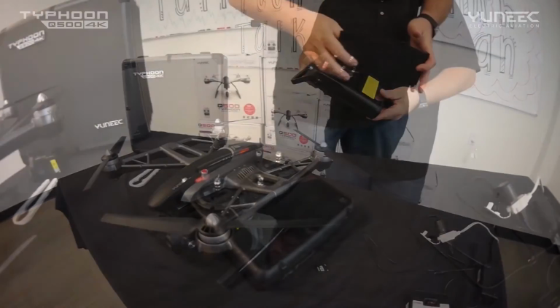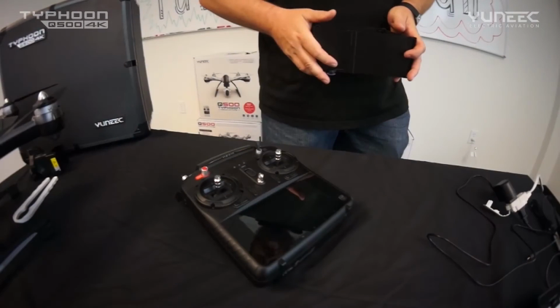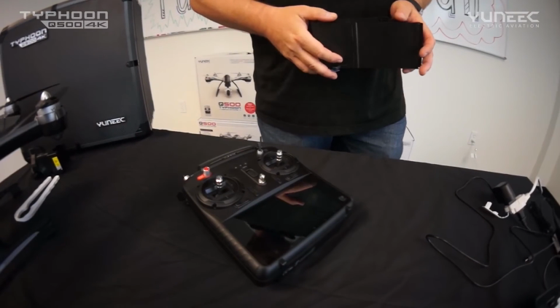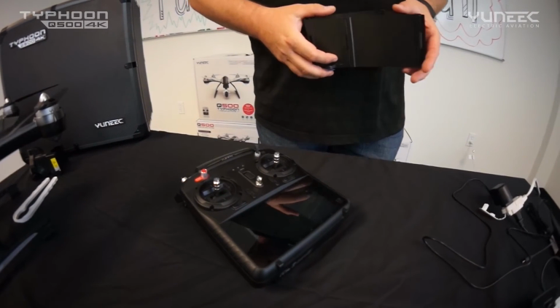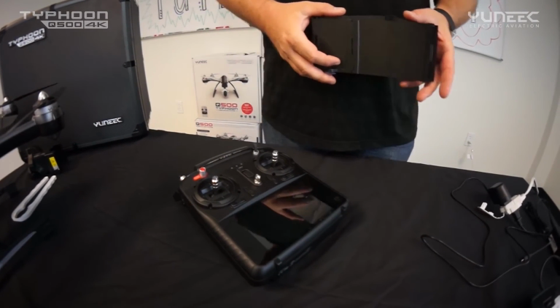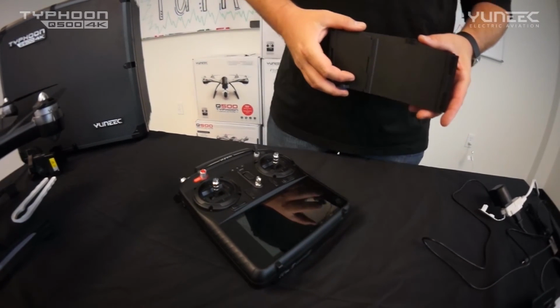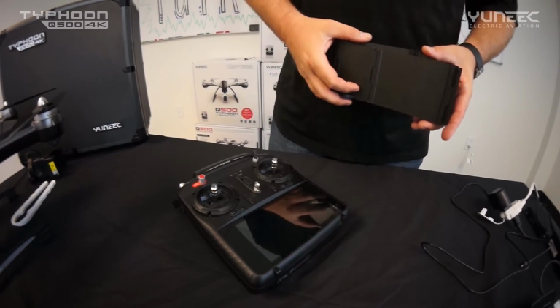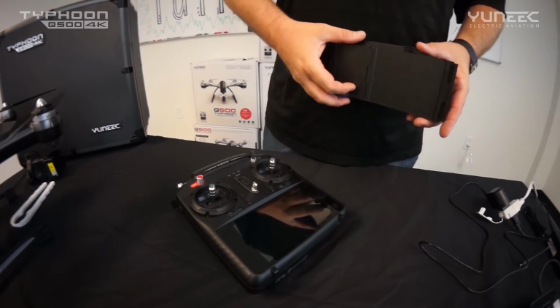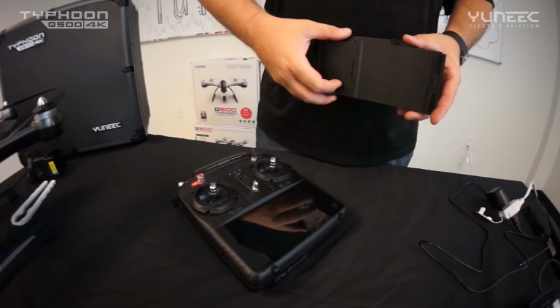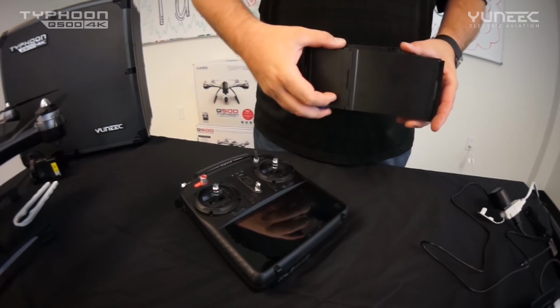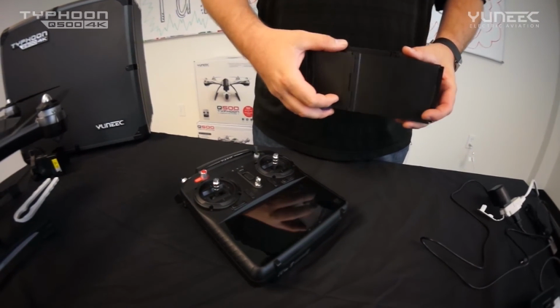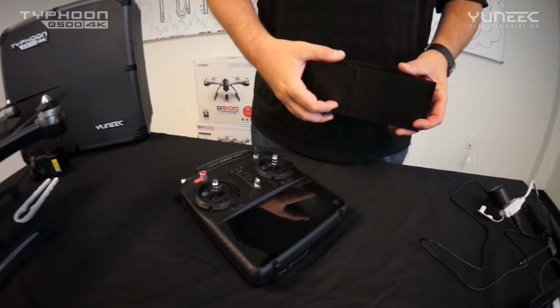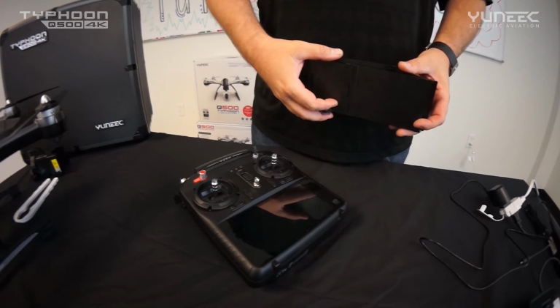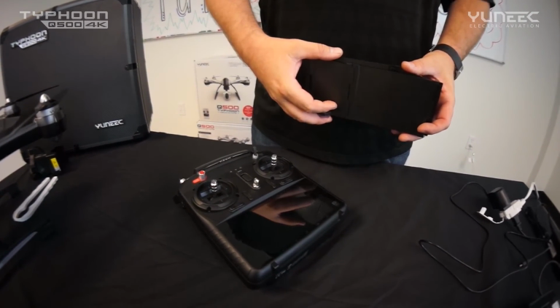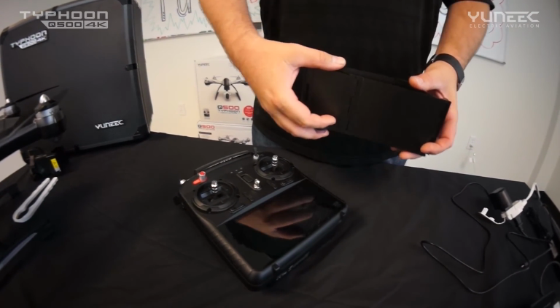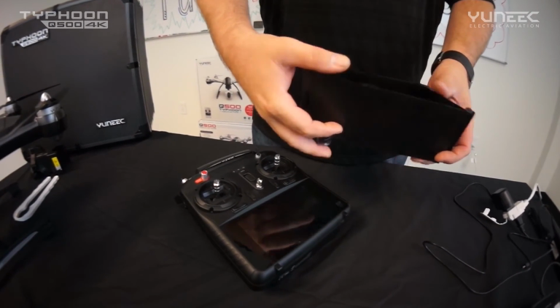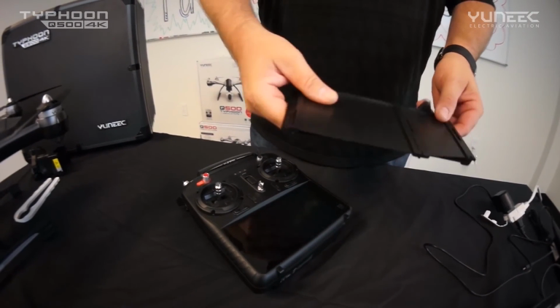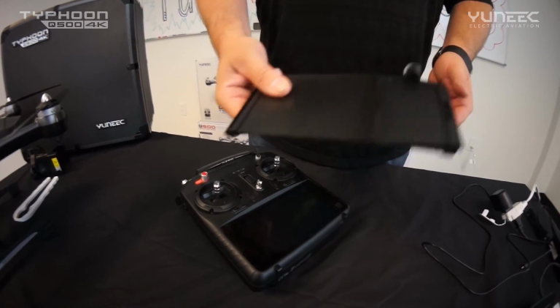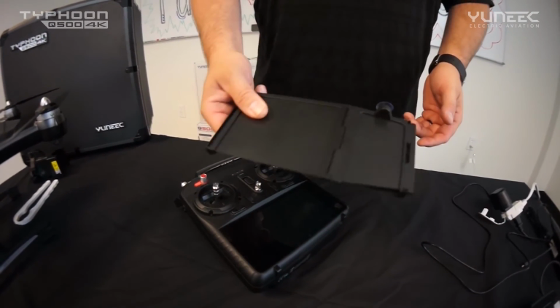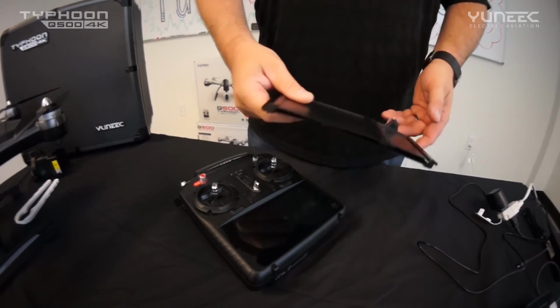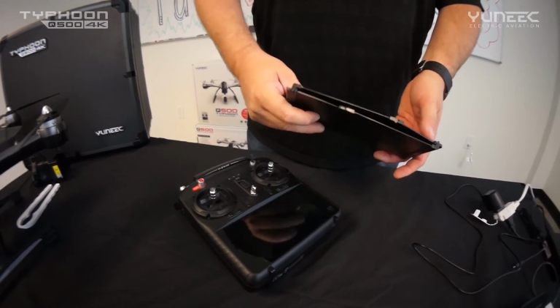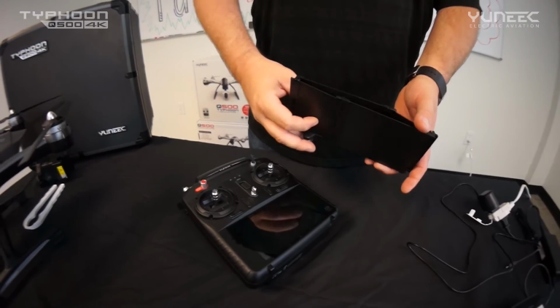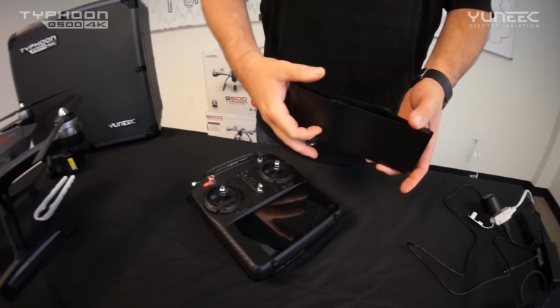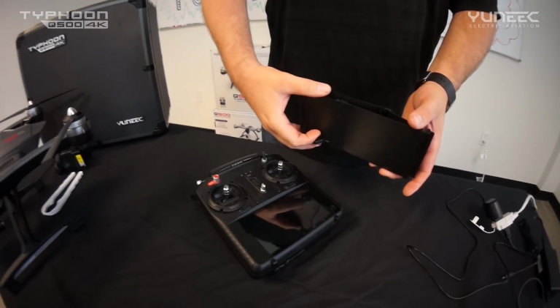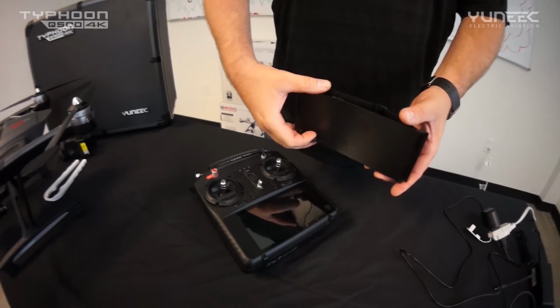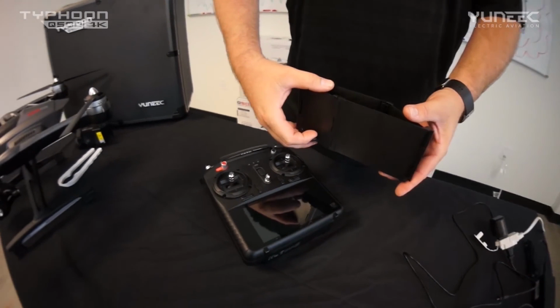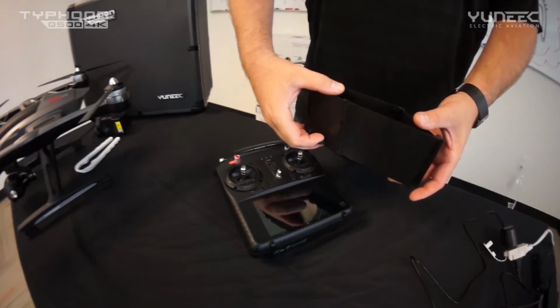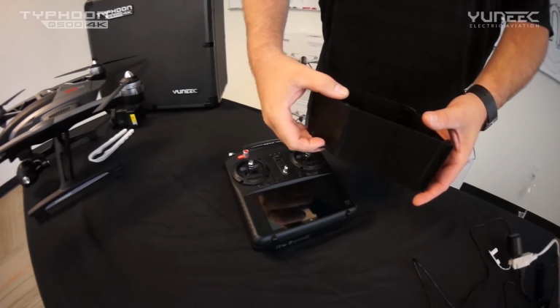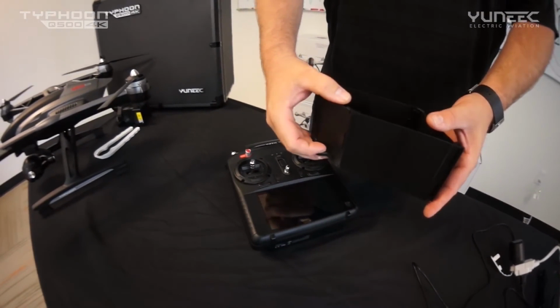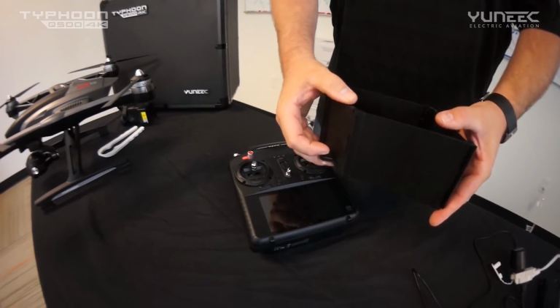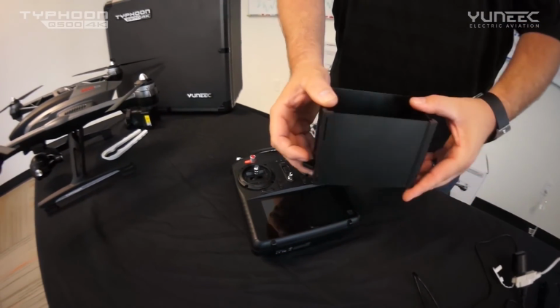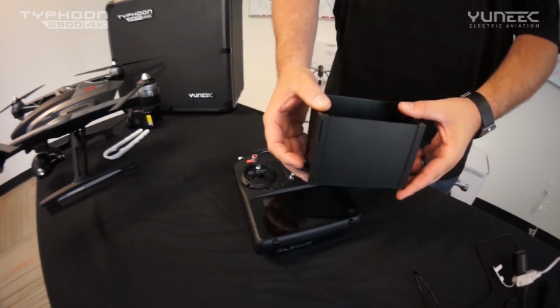Now we'll go outside for our first flight. If it's bright outside and you're having trouble seeing the screen, grab the sunshade out of your box, open it up, and install it on your ST10 Plus.